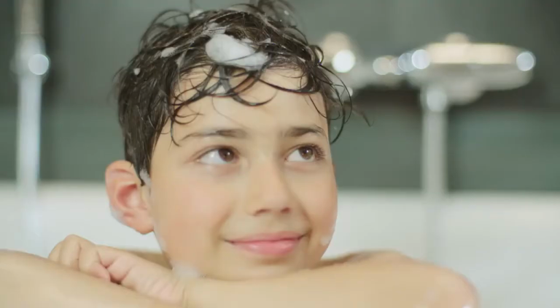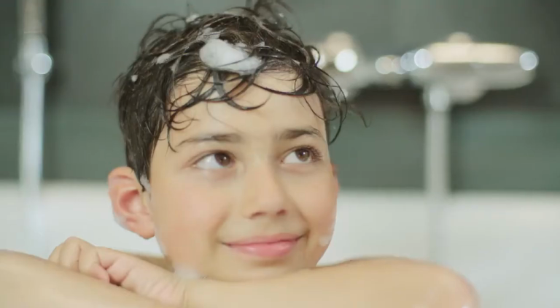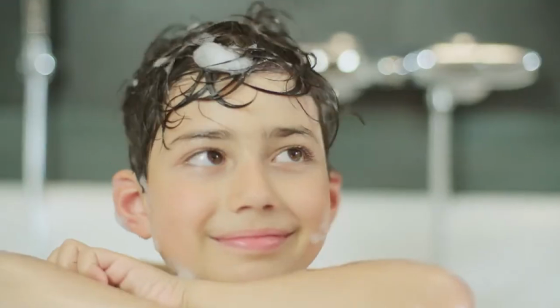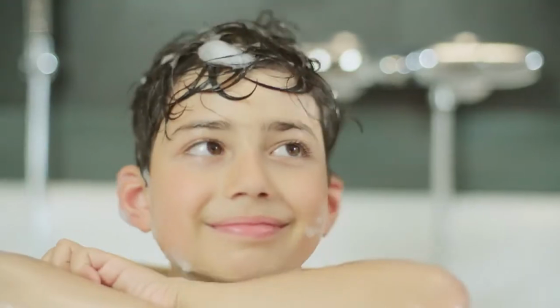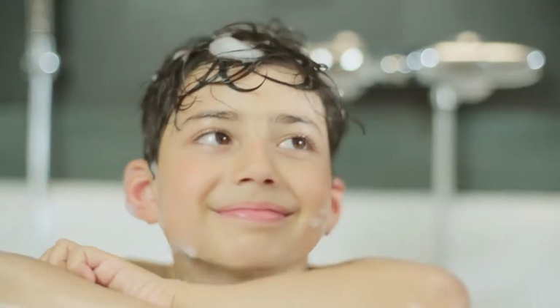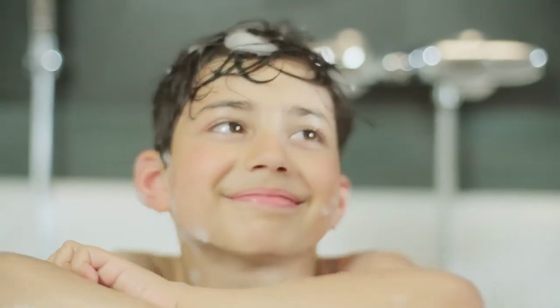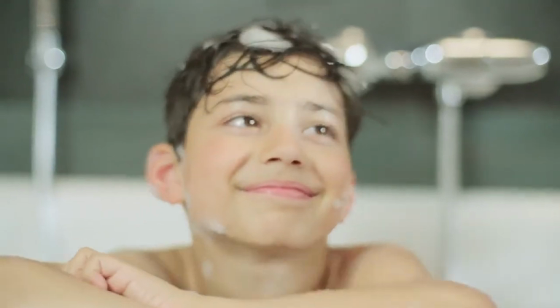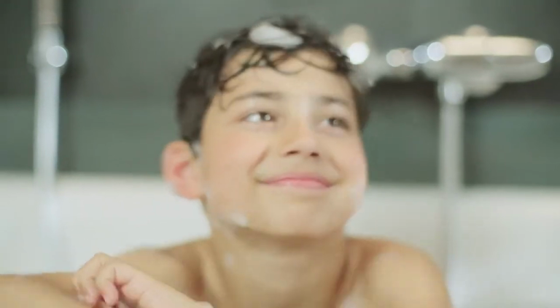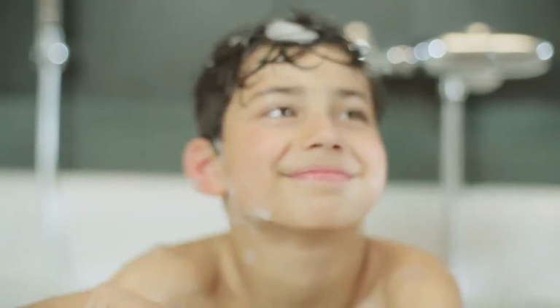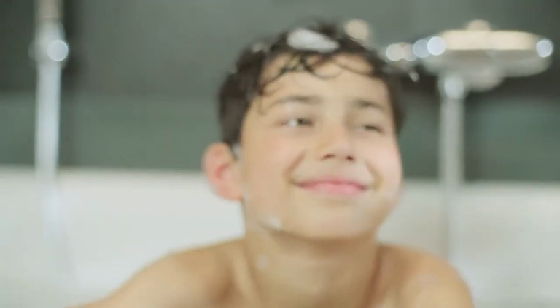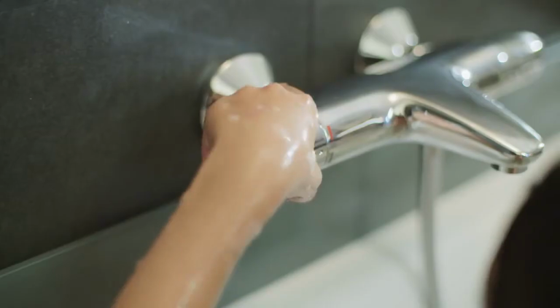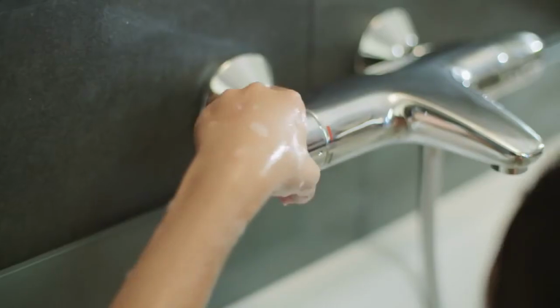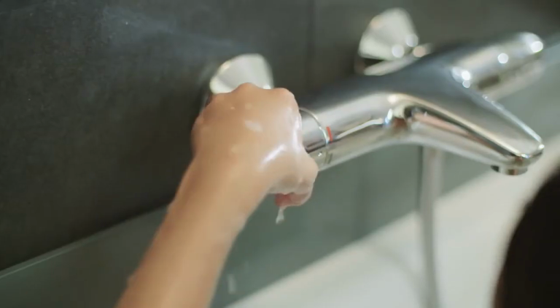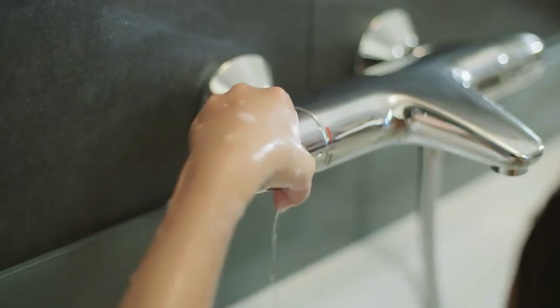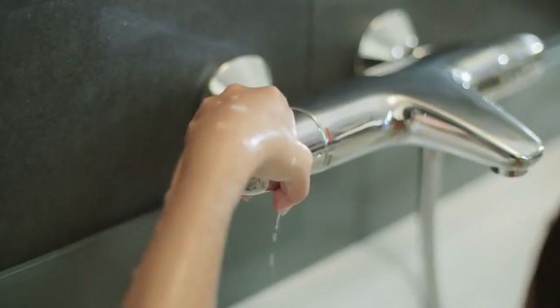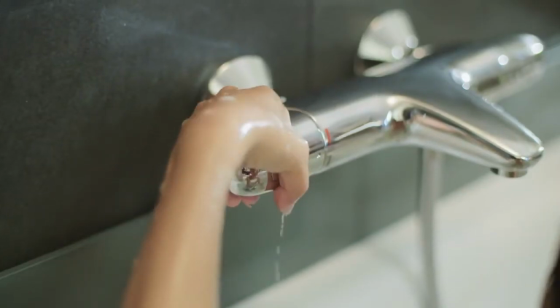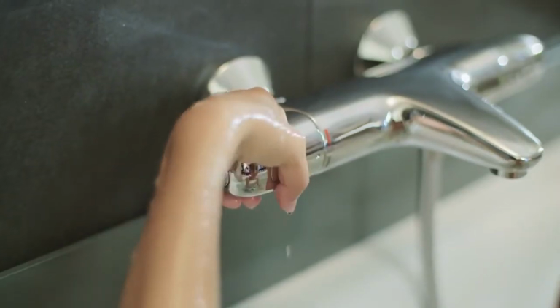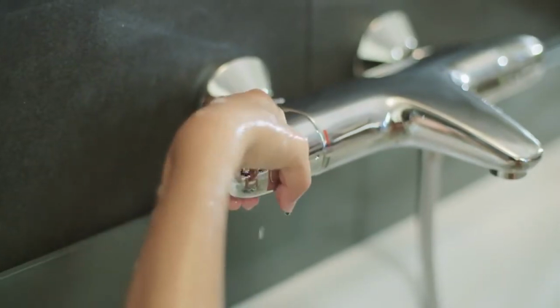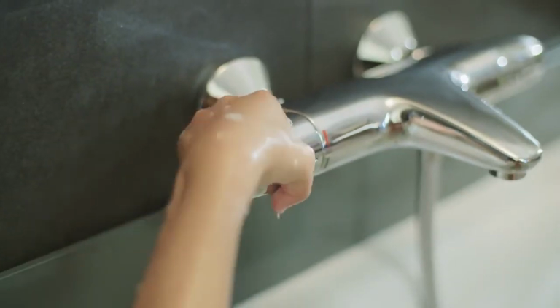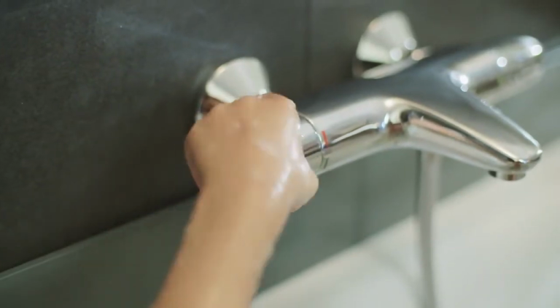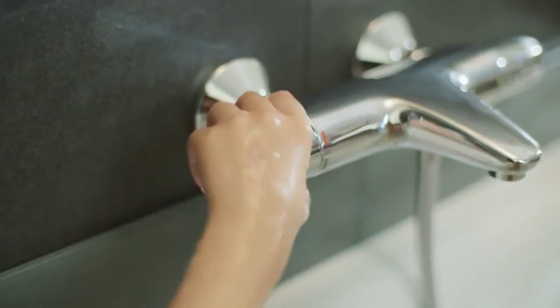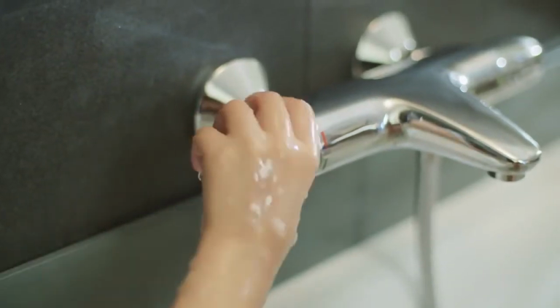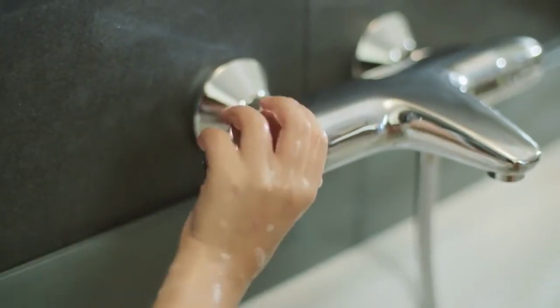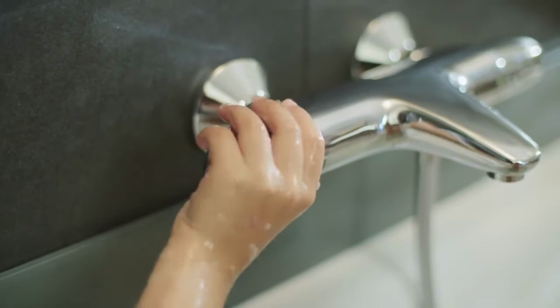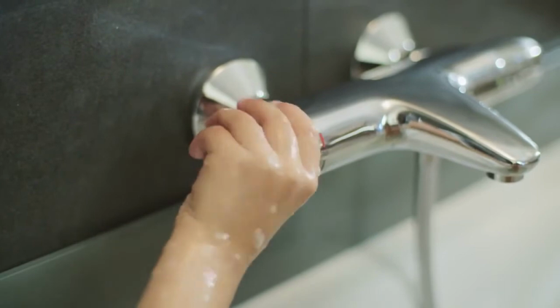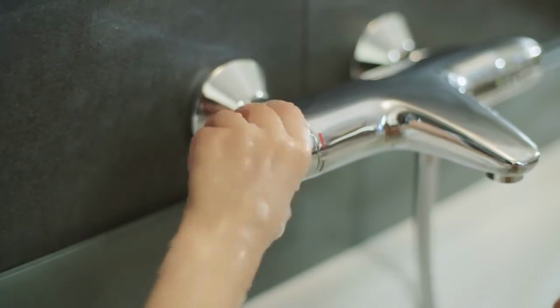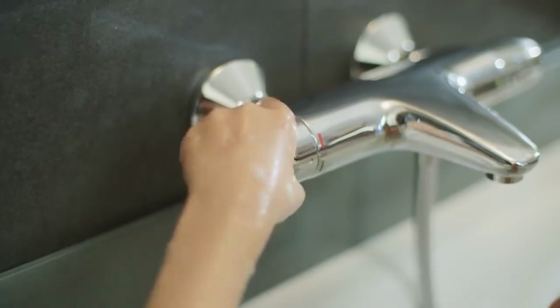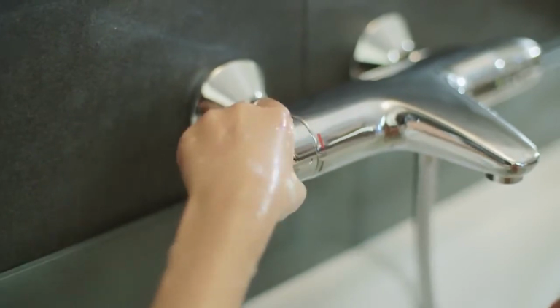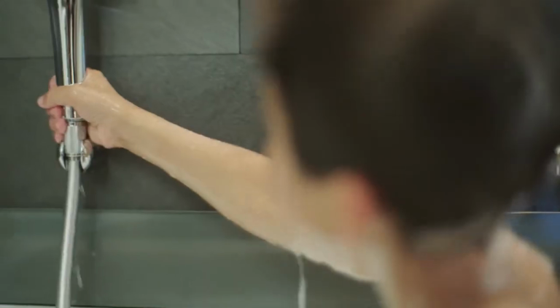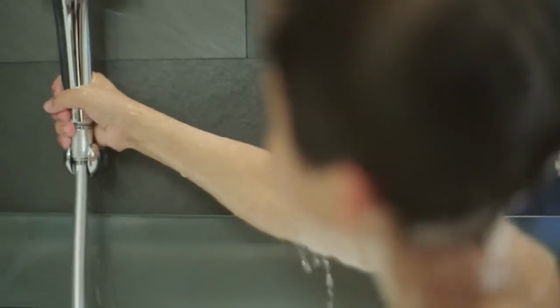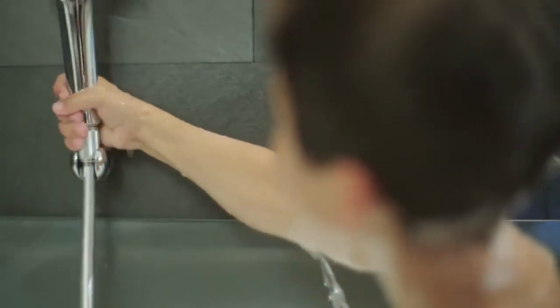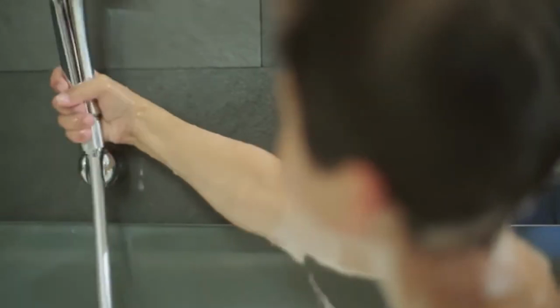Thanks to the Safe Stop button, a water temperature of 38 degrees will not be exceeded.